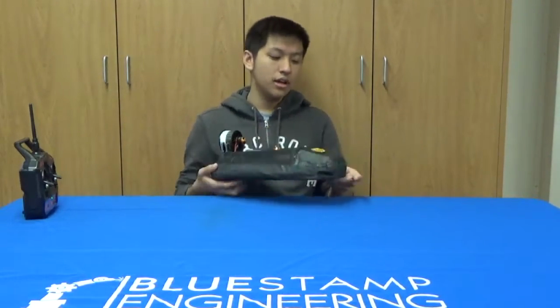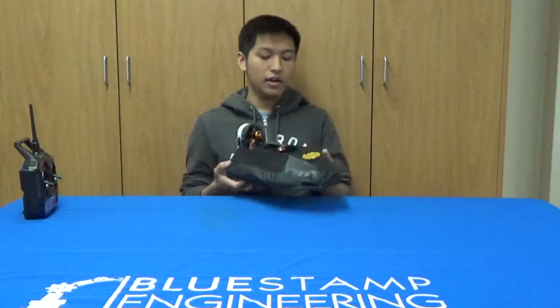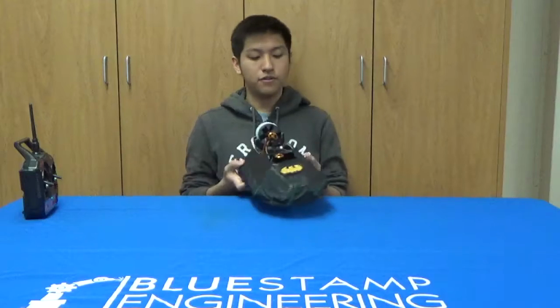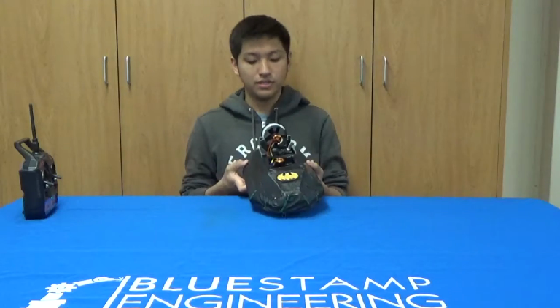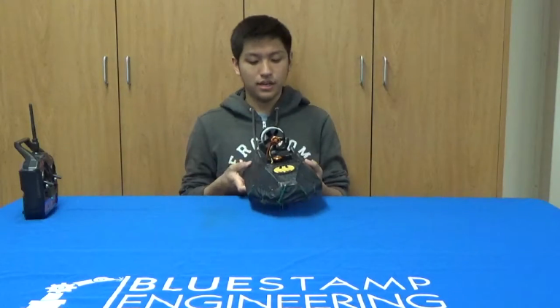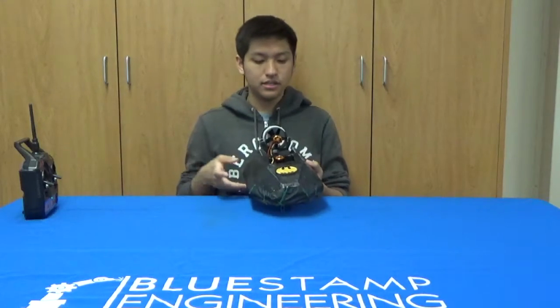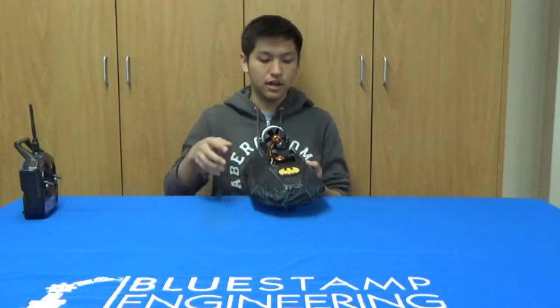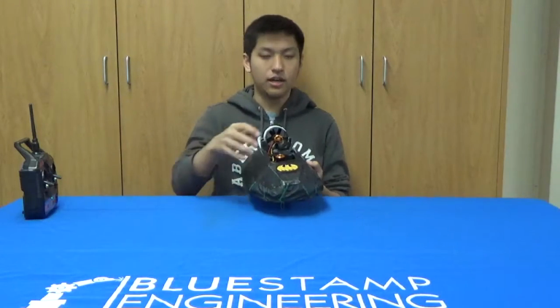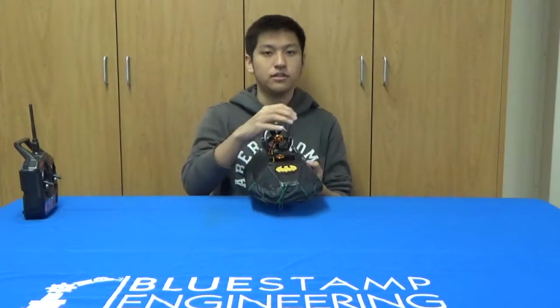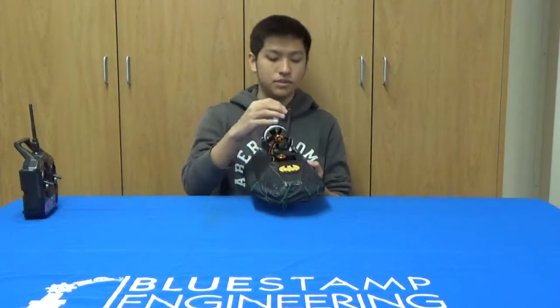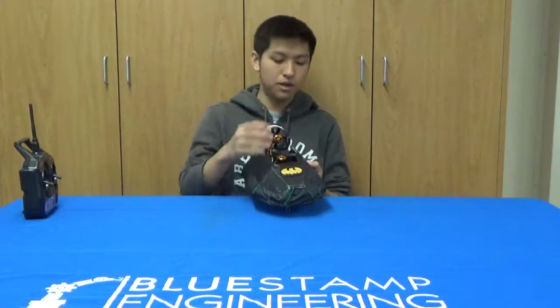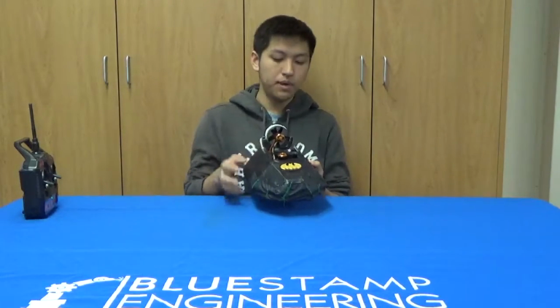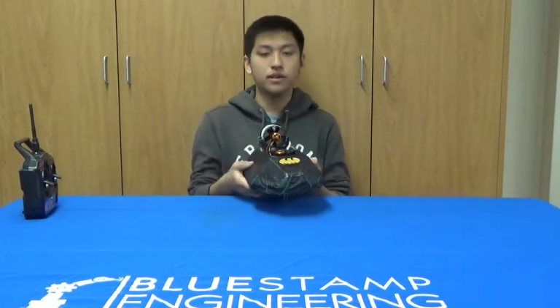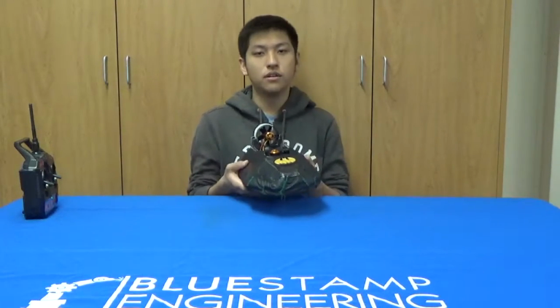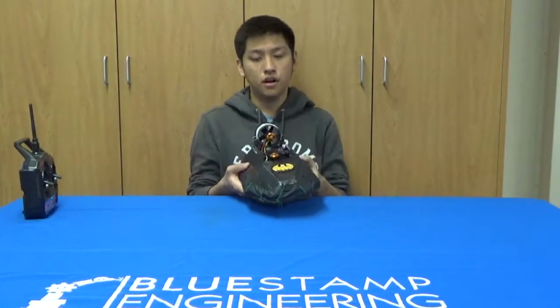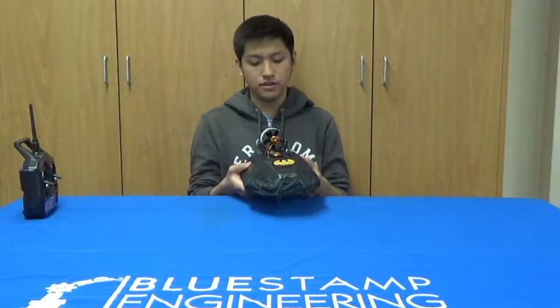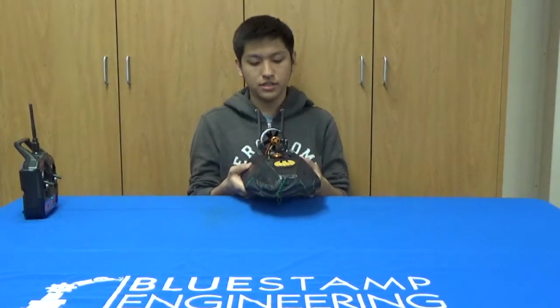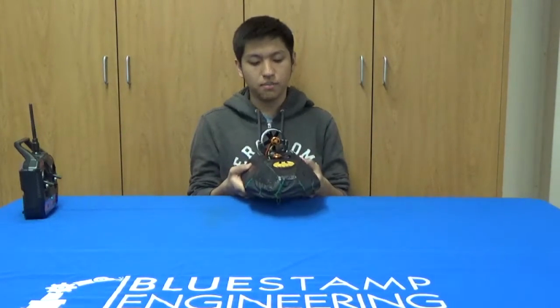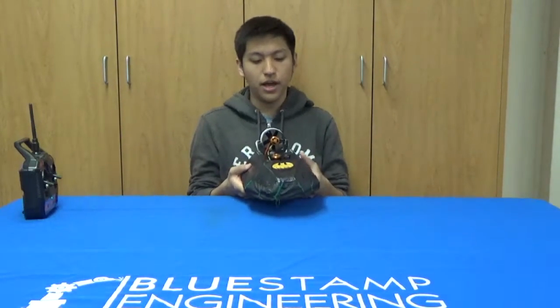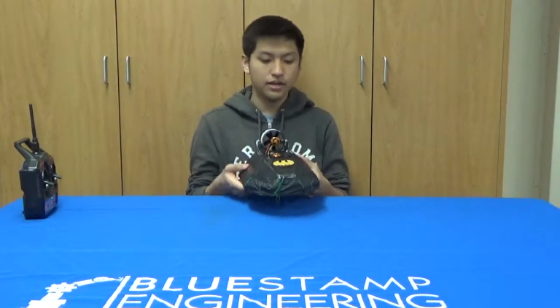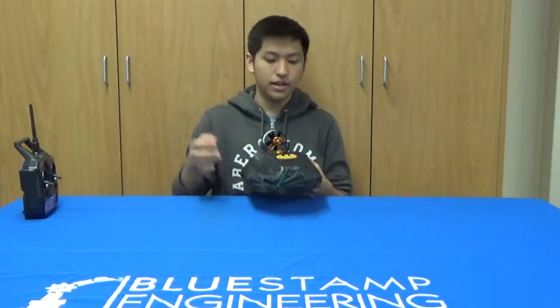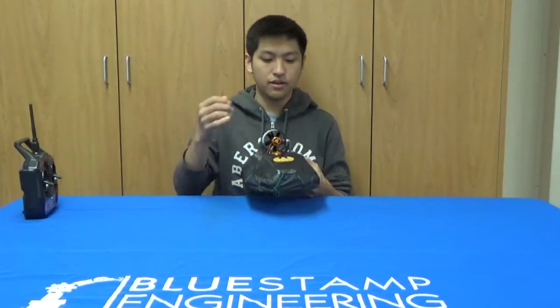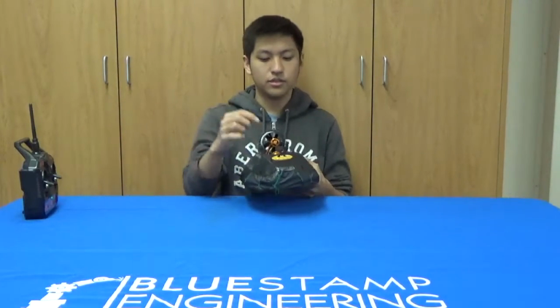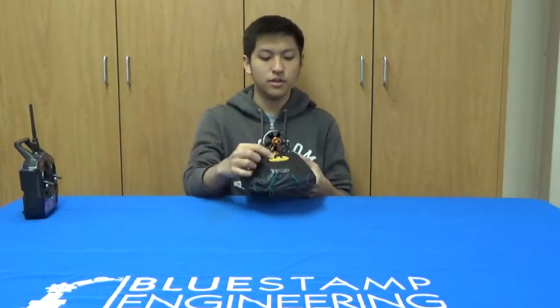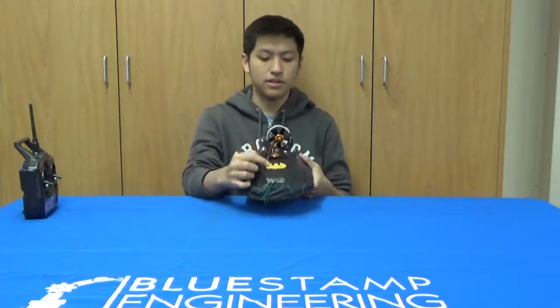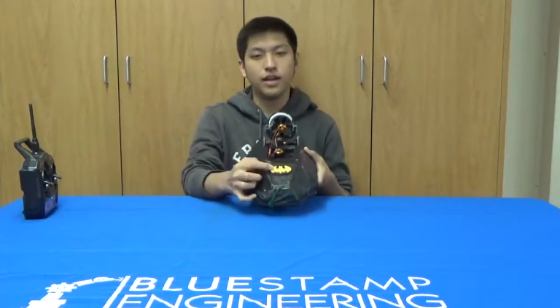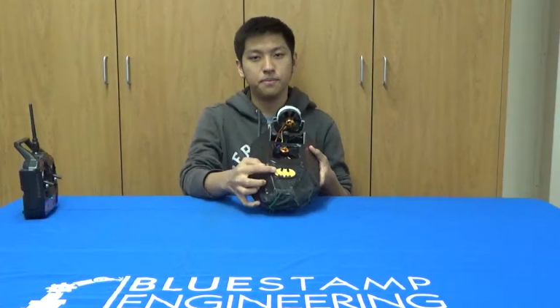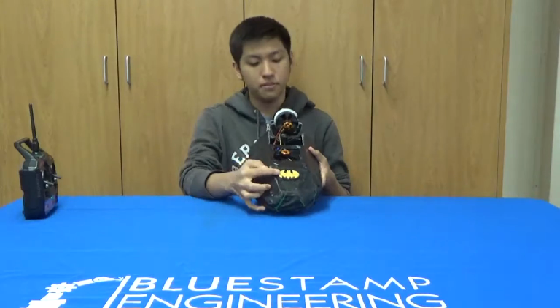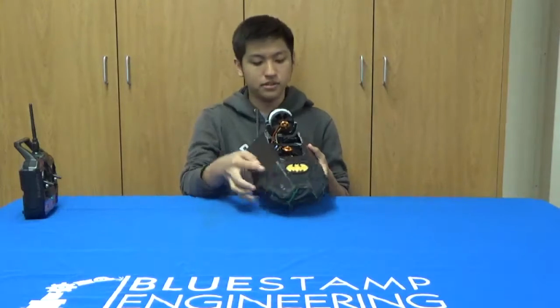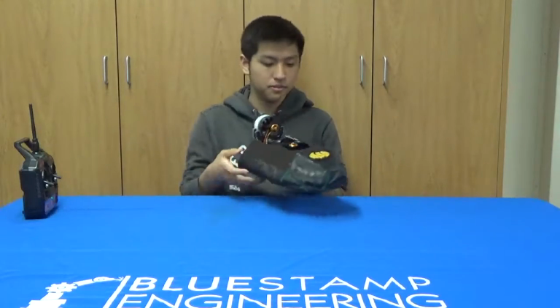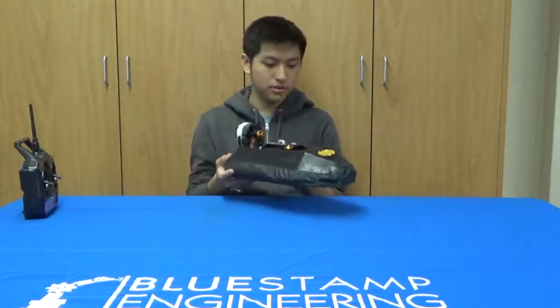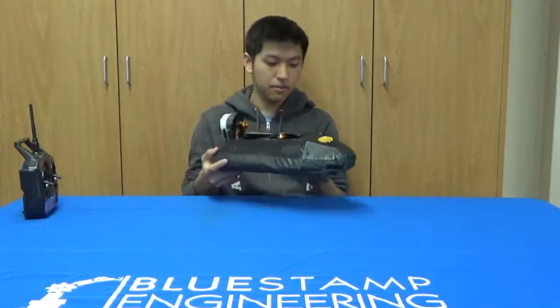And for the aesthetics, I spray painted the duct tape black, and I also added a Batman symbol on top.